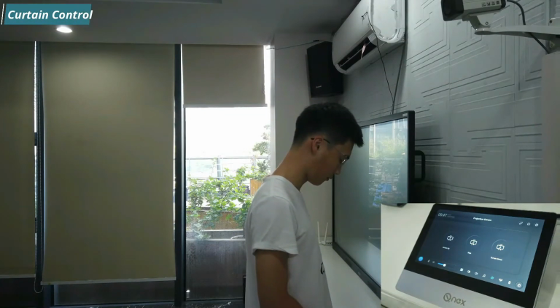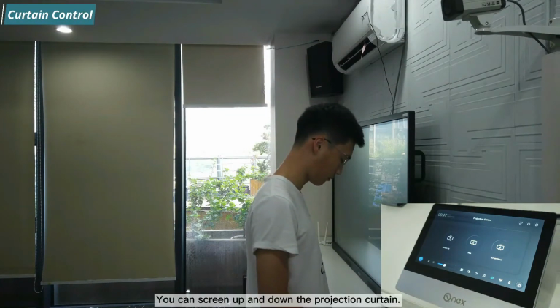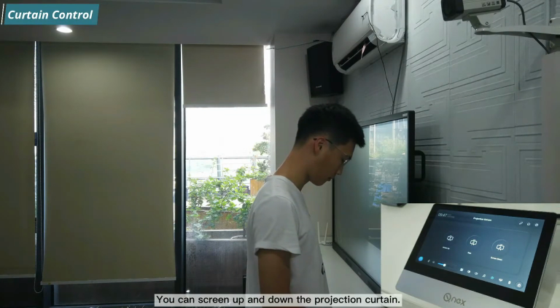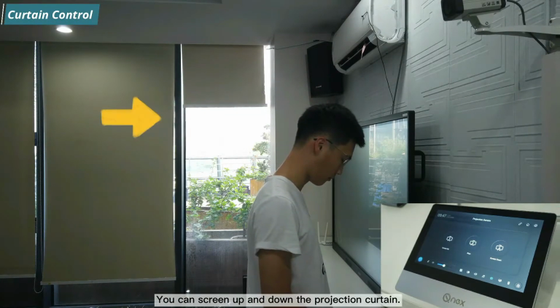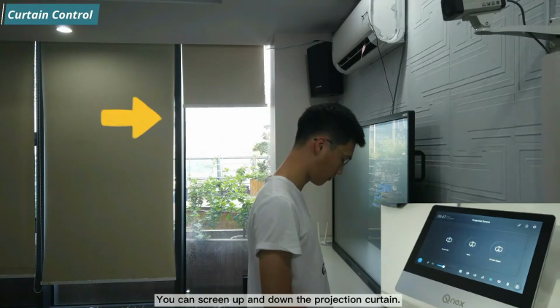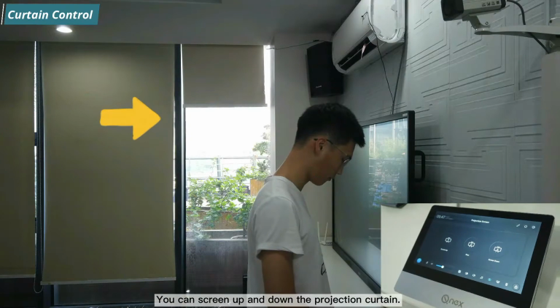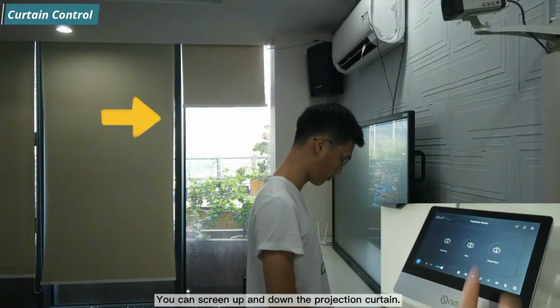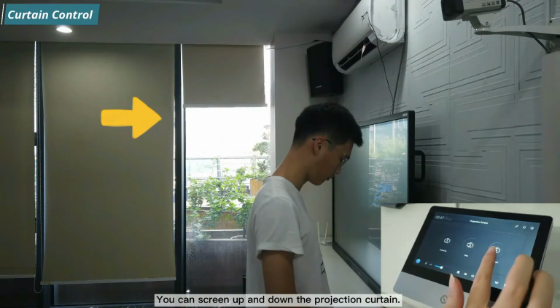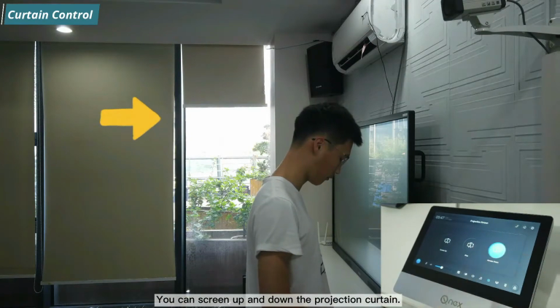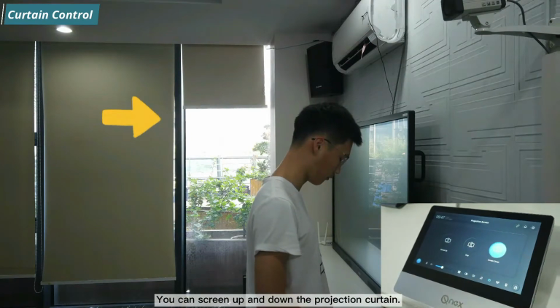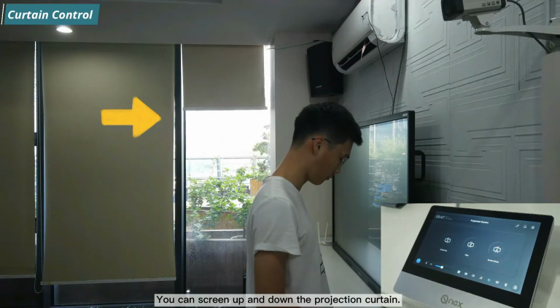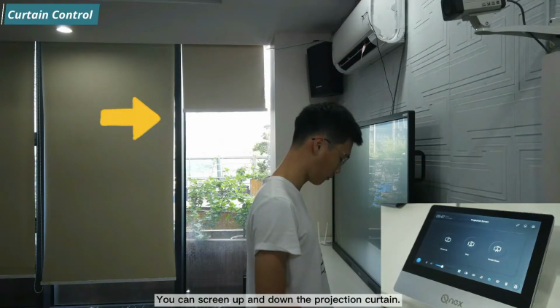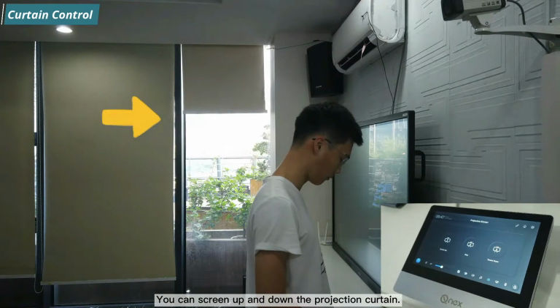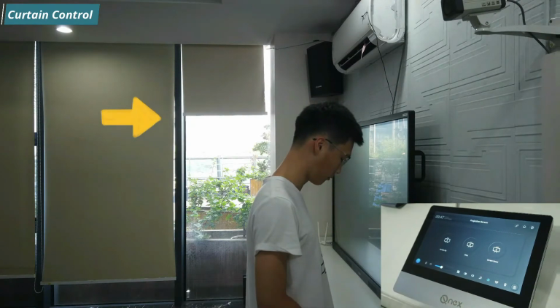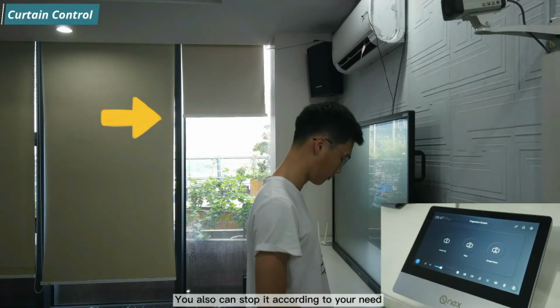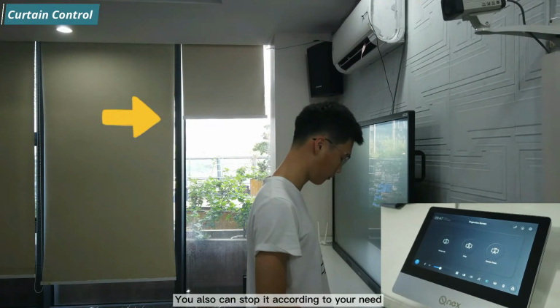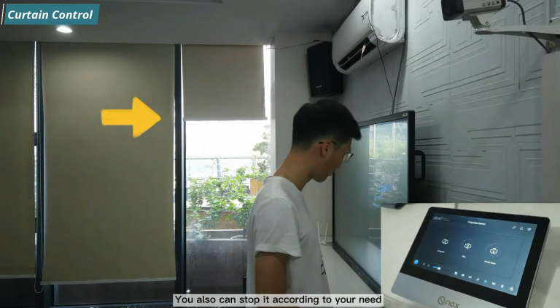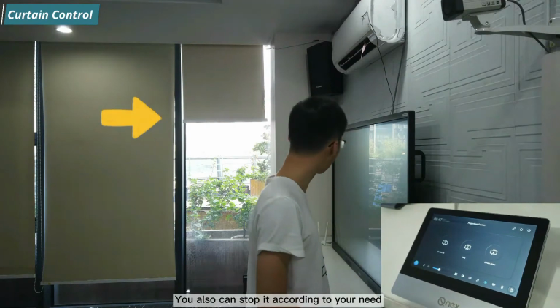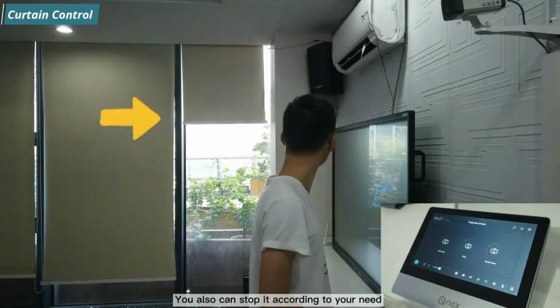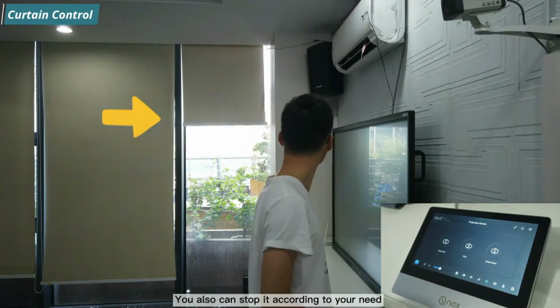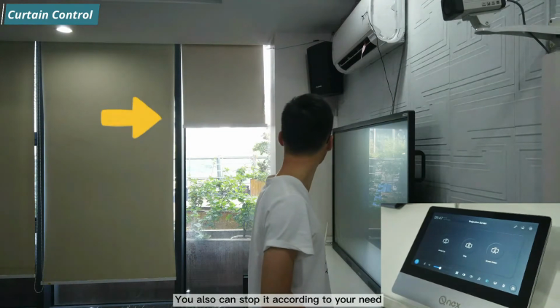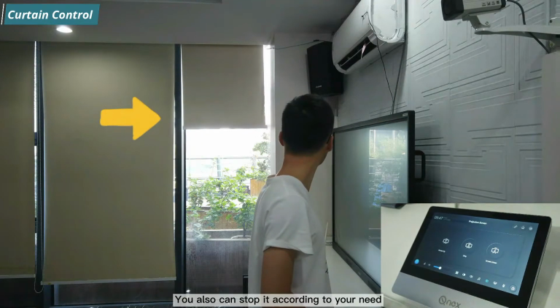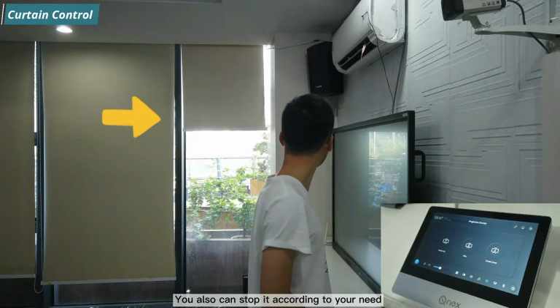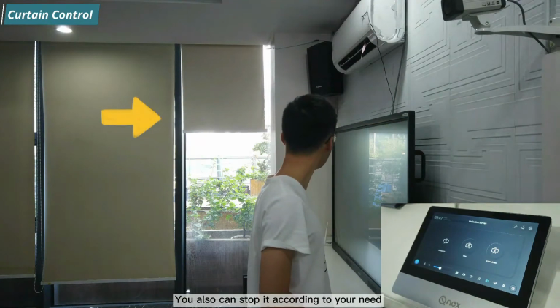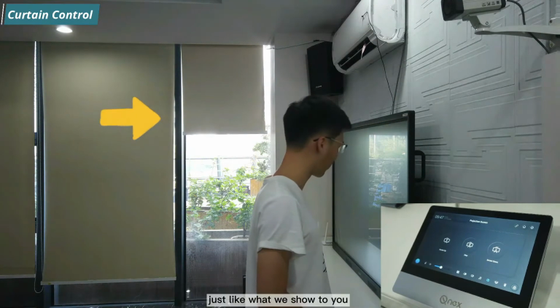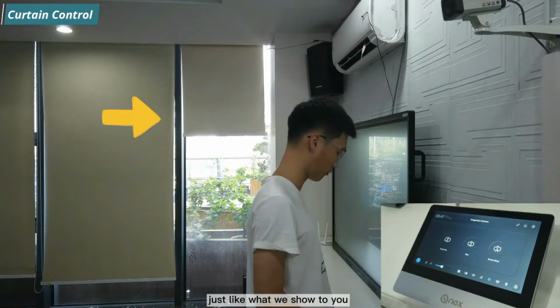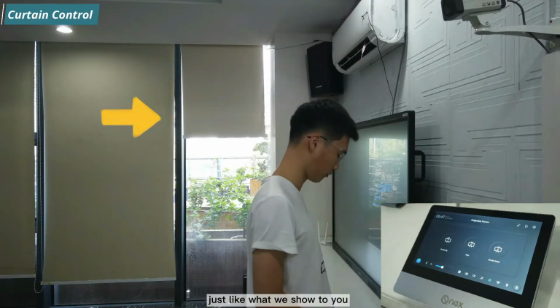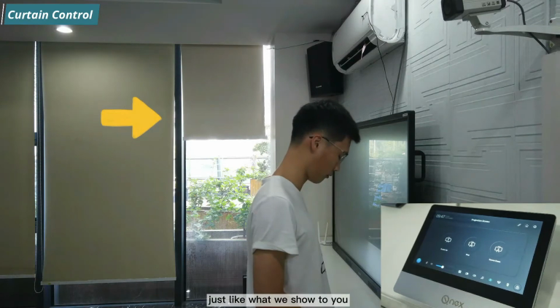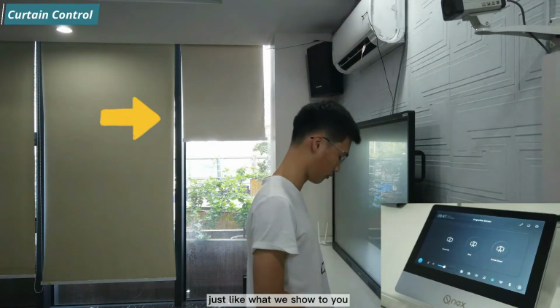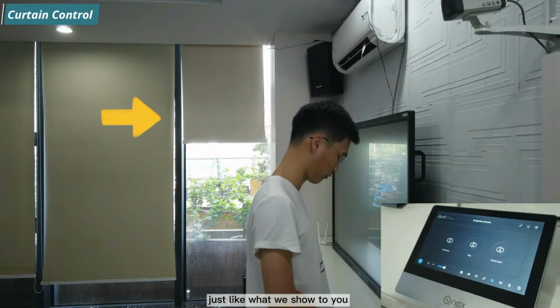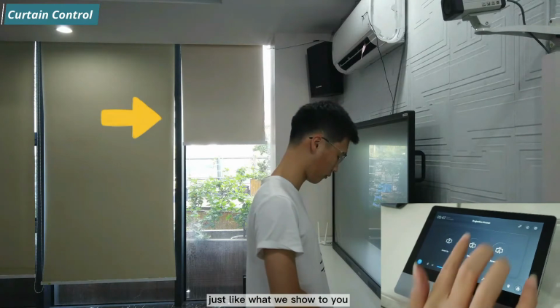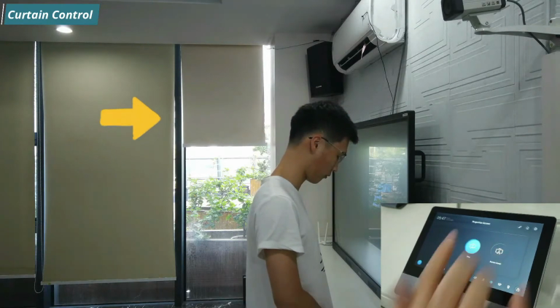You can scroll the projection curtain up and down, and stop it at any position according to your needs.